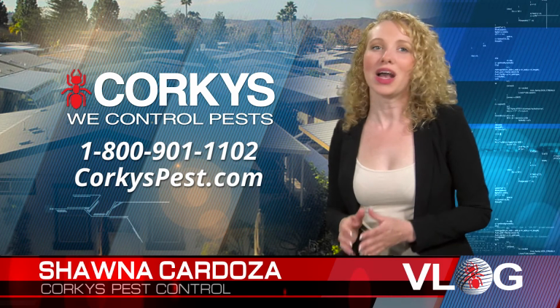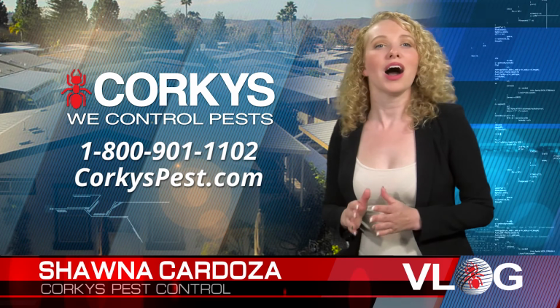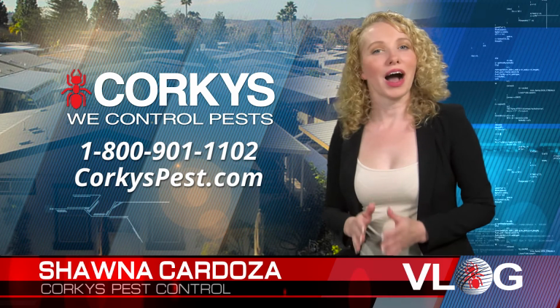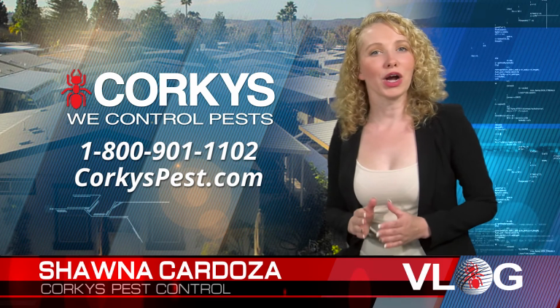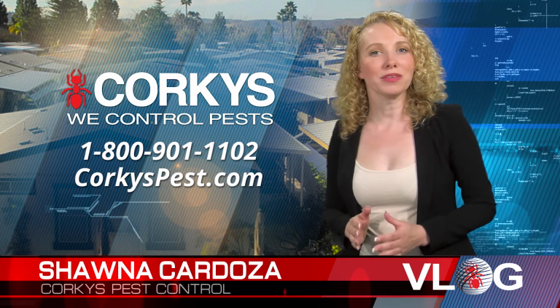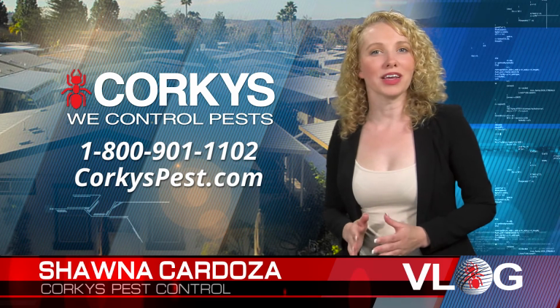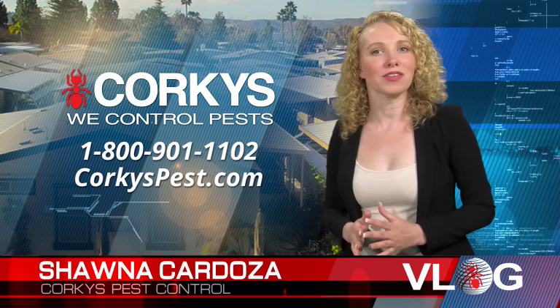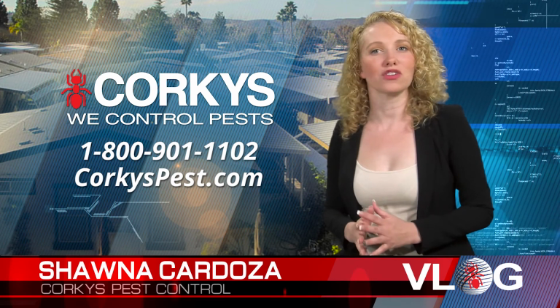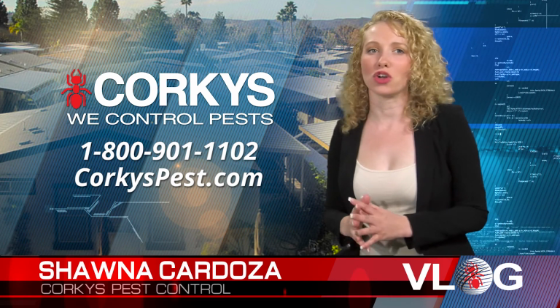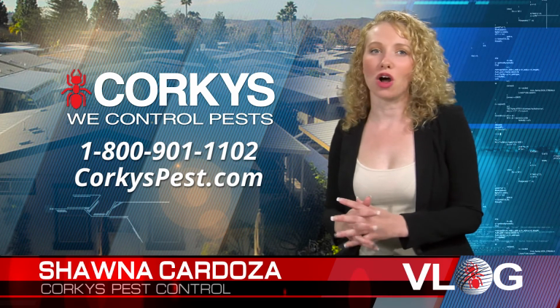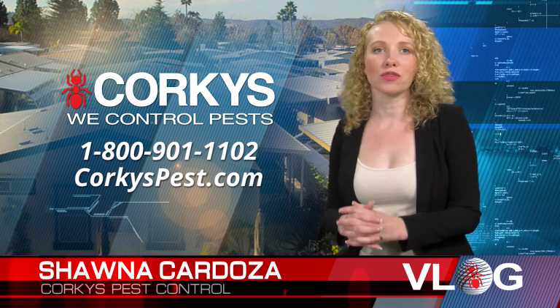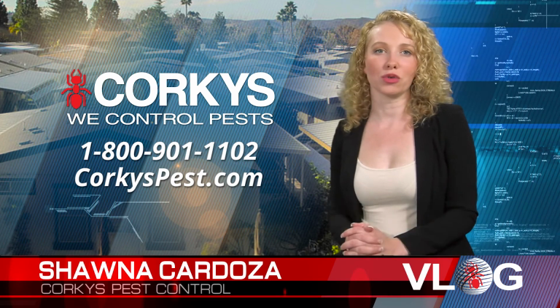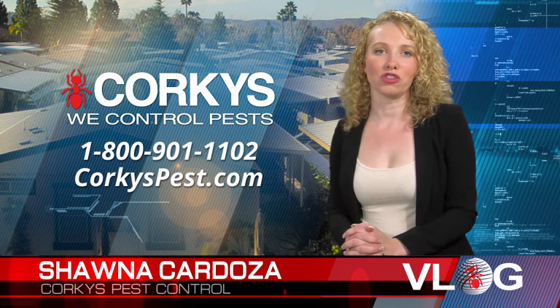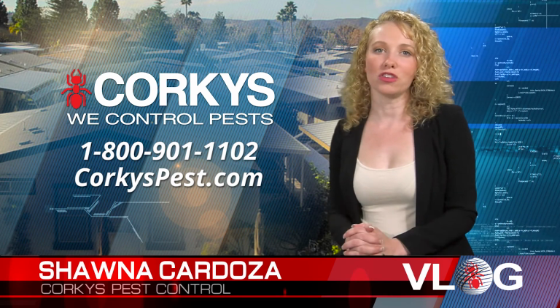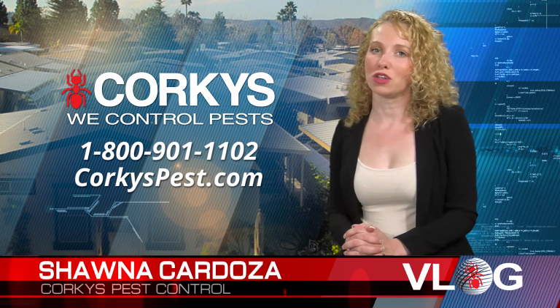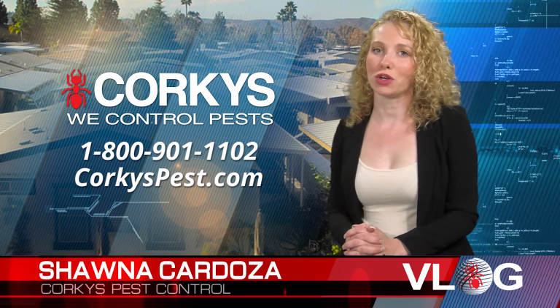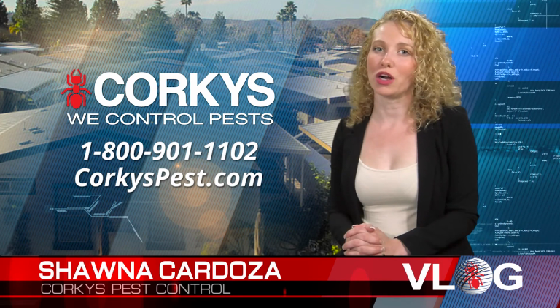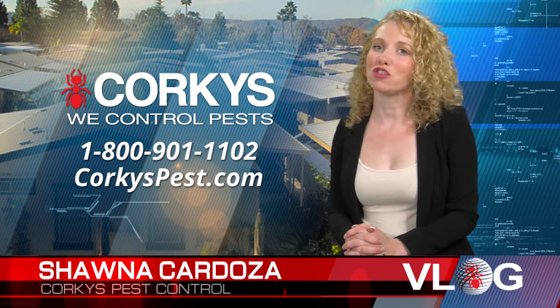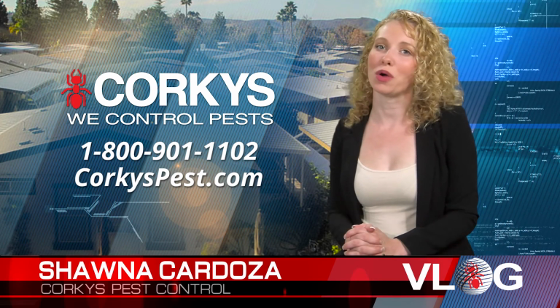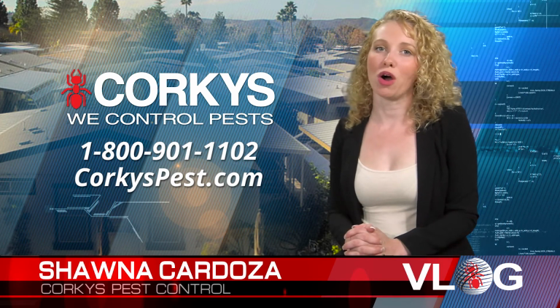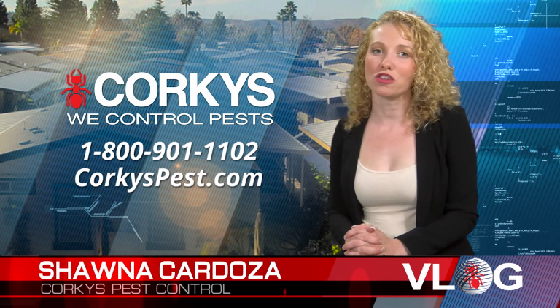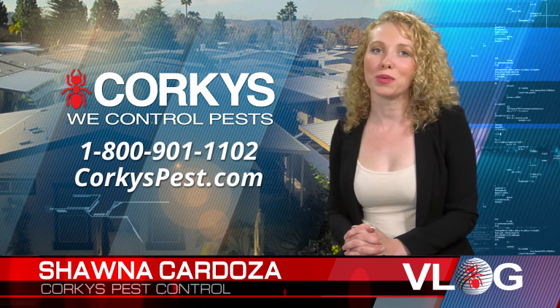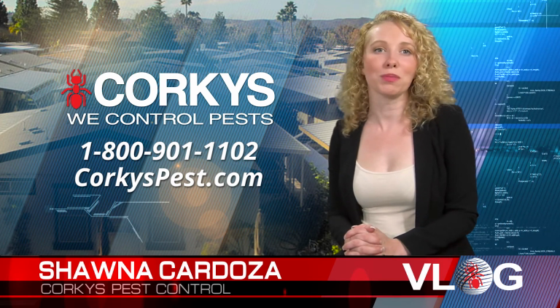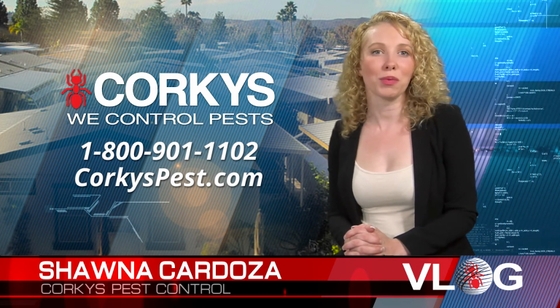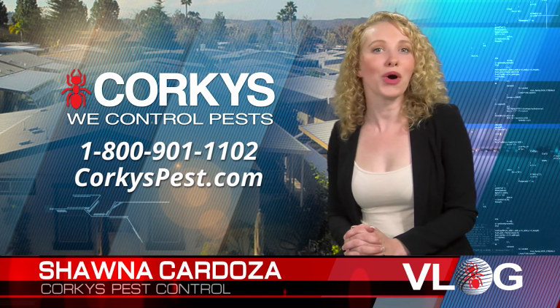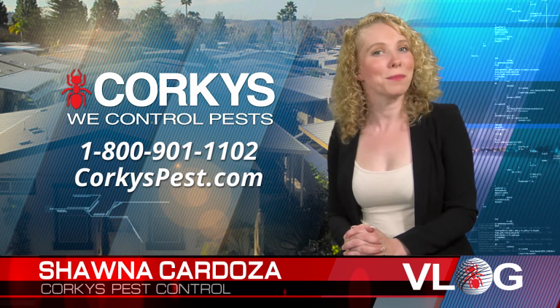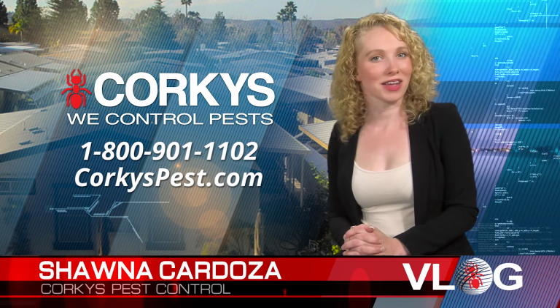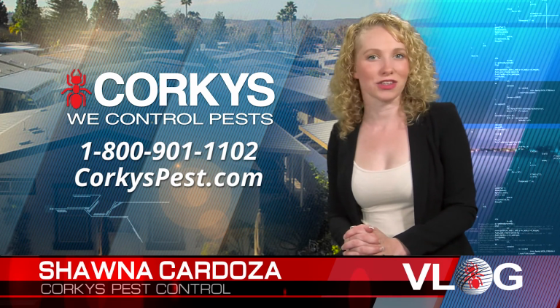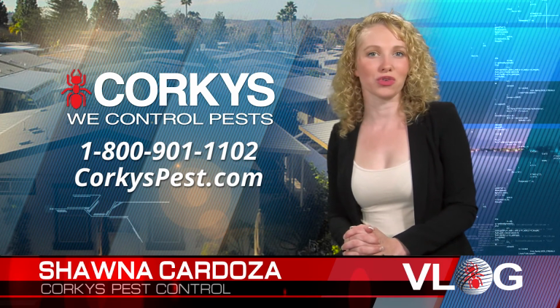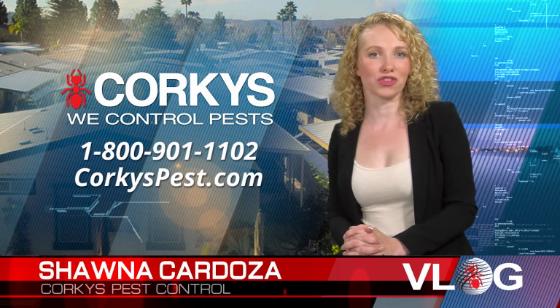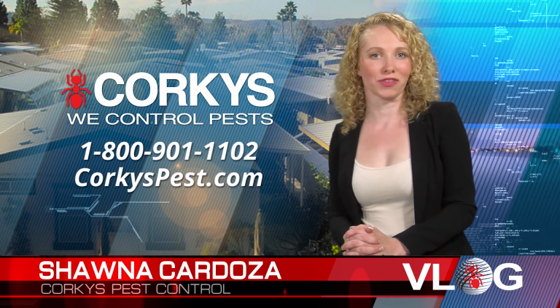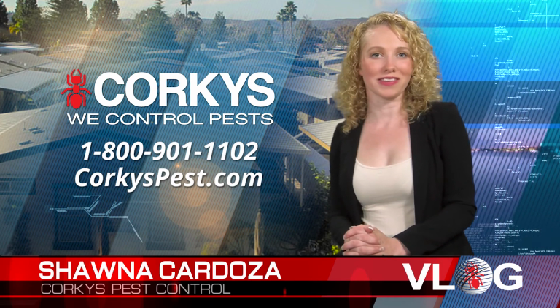I hope today I've answered all of your questions in regards to our ultimate mobile home pest control service.